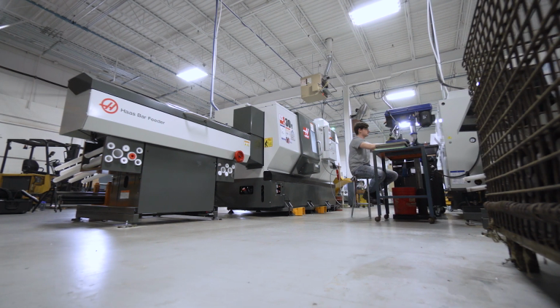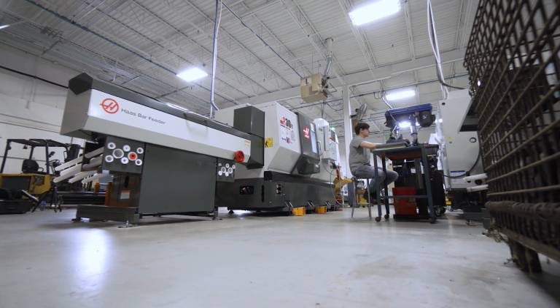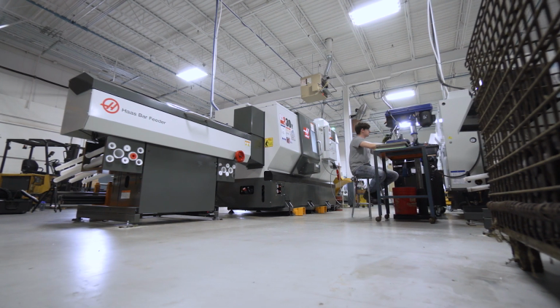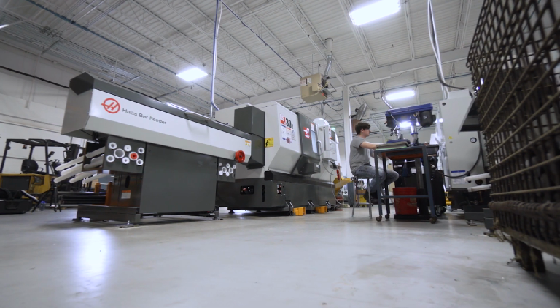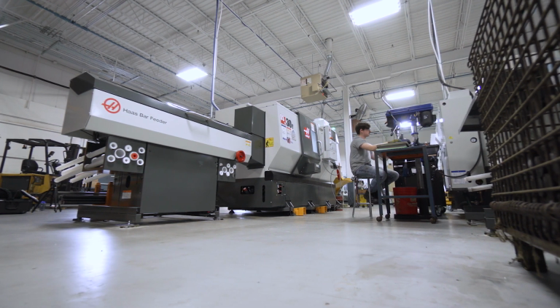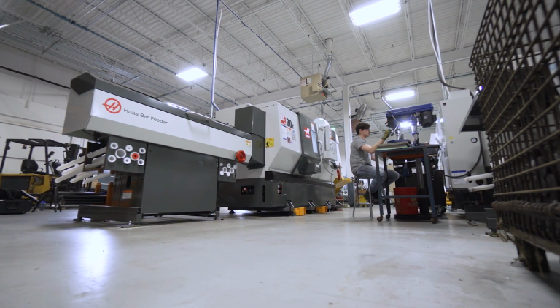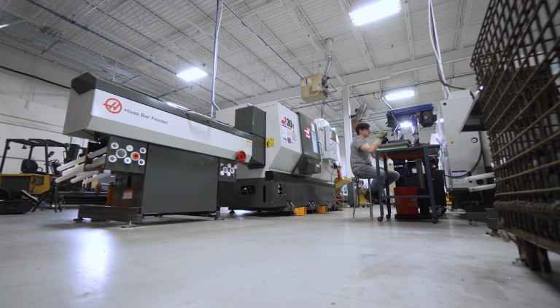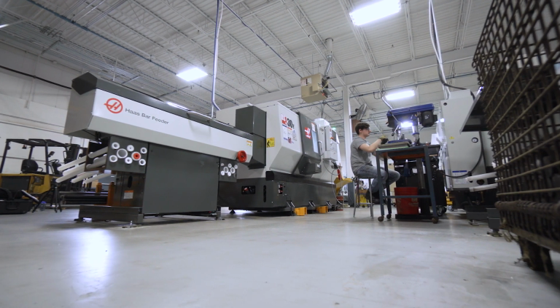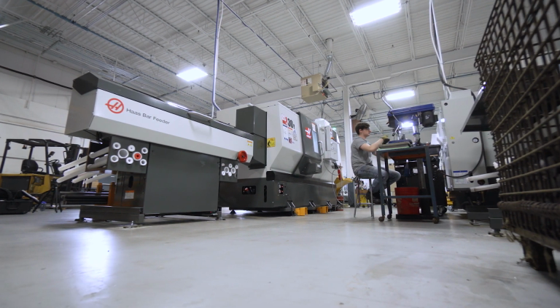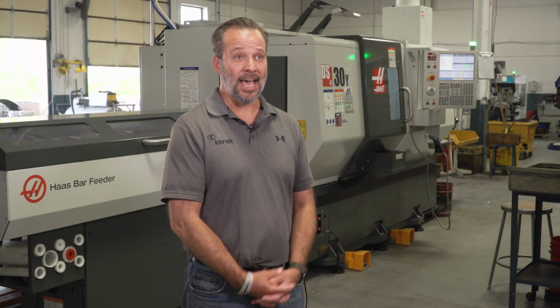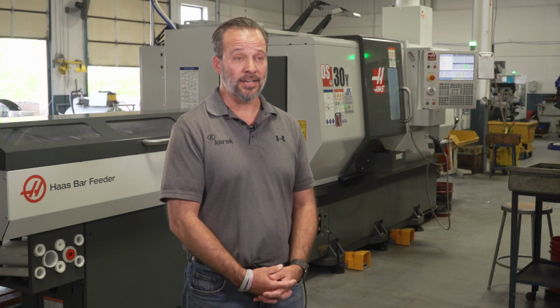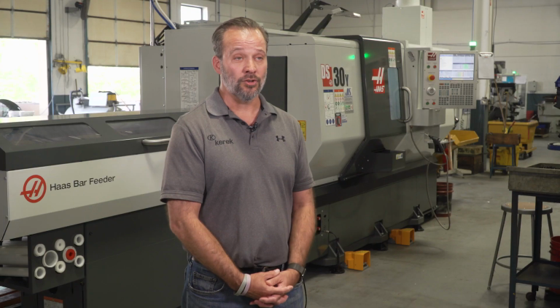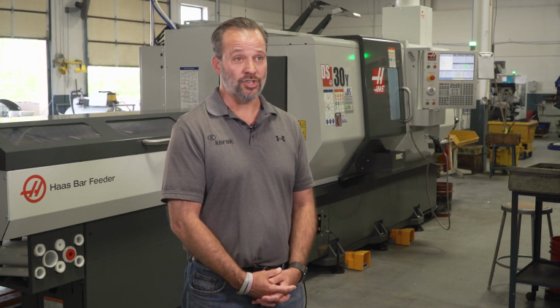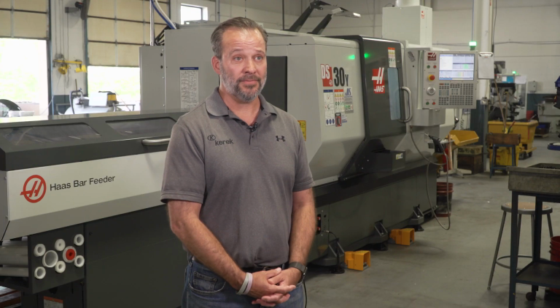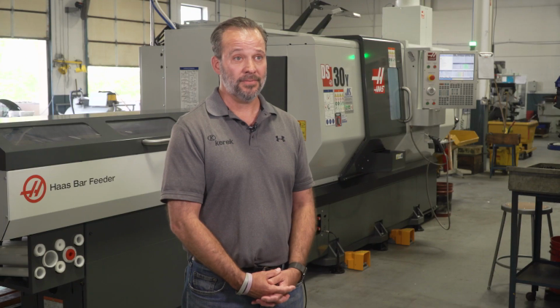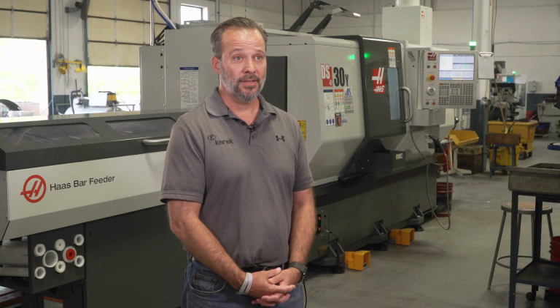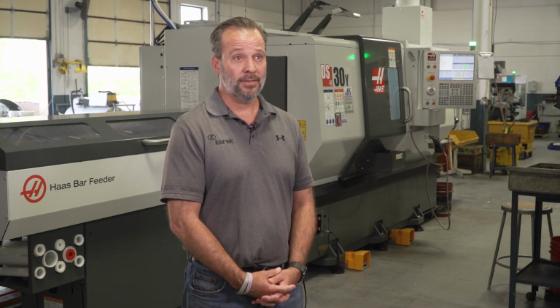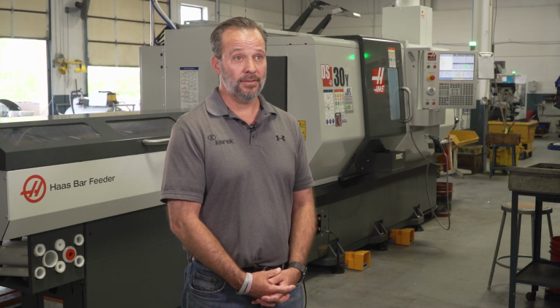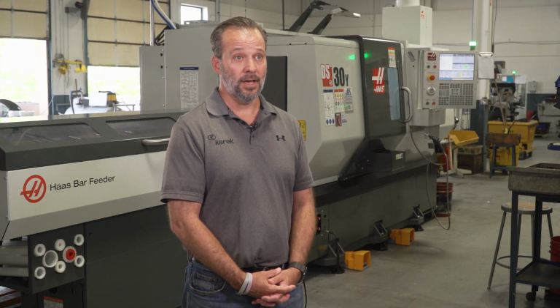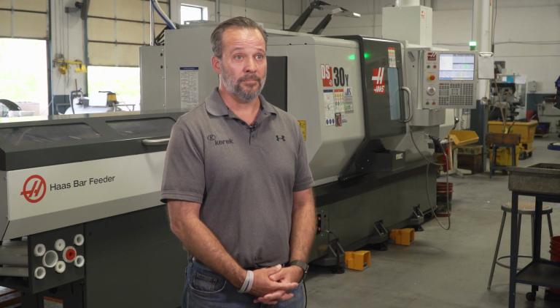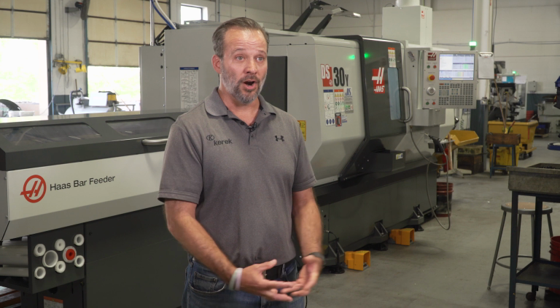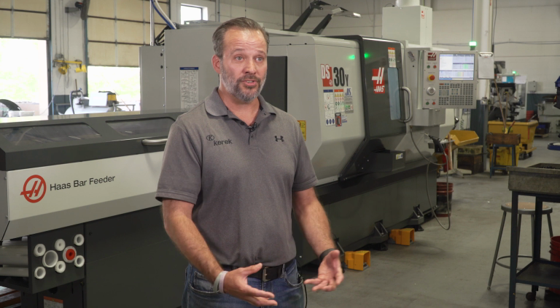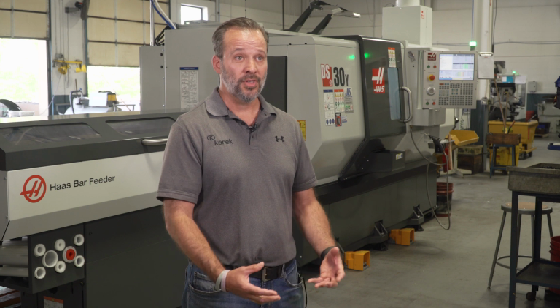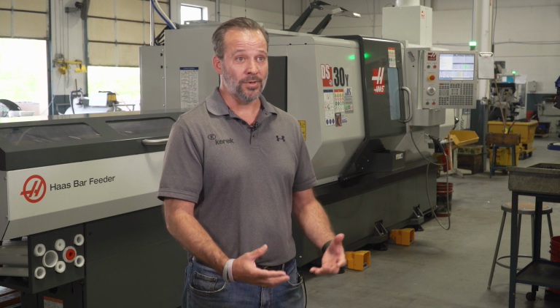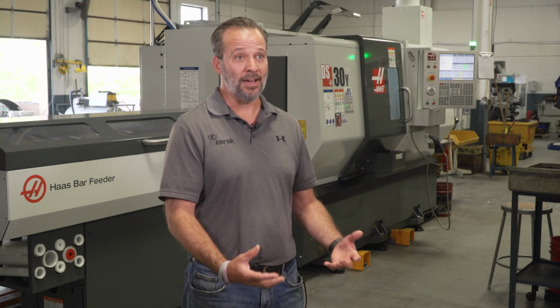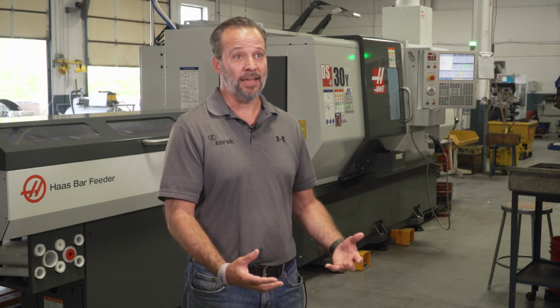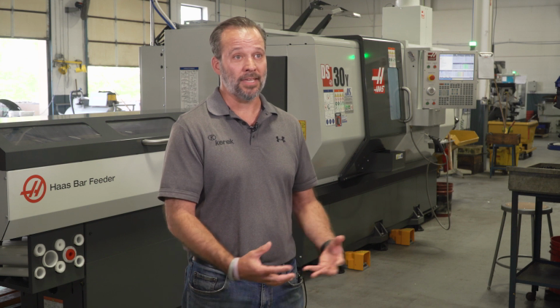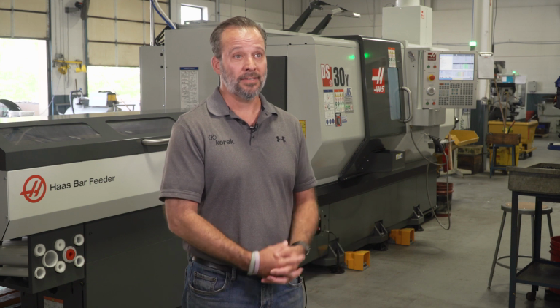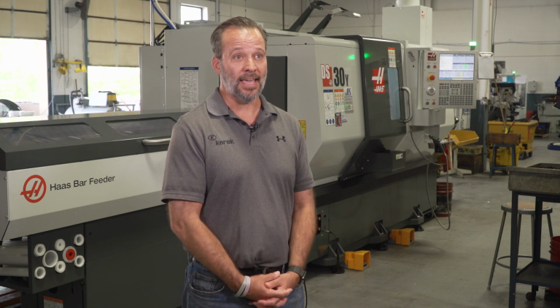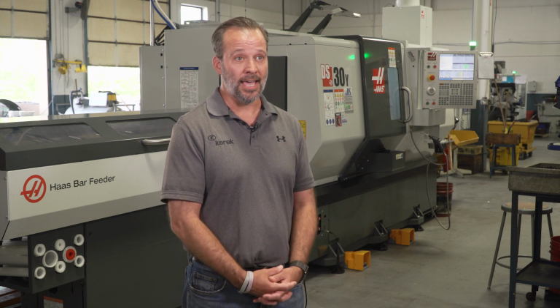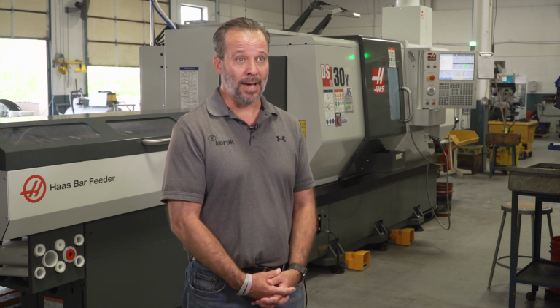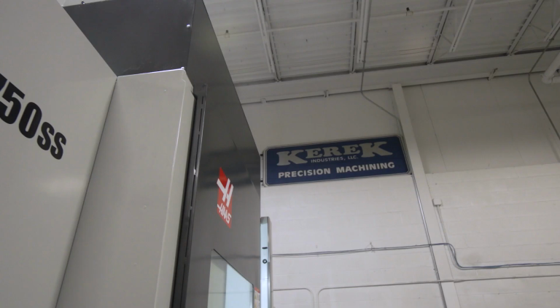The DS30 has reduced our cycle time maybe 20 percent, but then in volume that it's able to do with the addition of the bar feeder and probing features with the lights out is immeasurable. We're basically able to add another shift of parts without having to add a body.